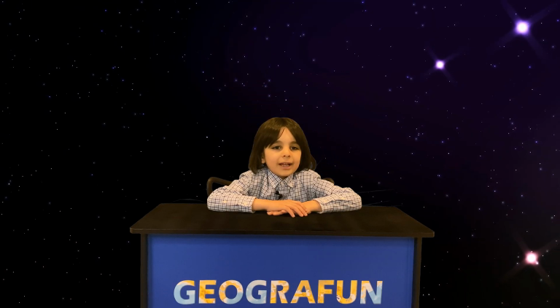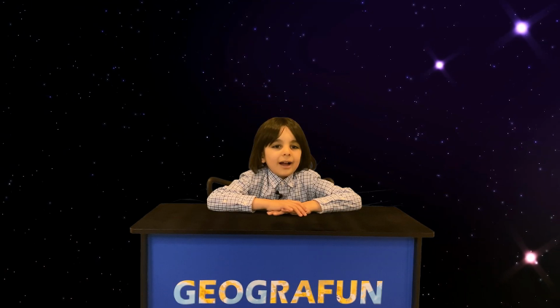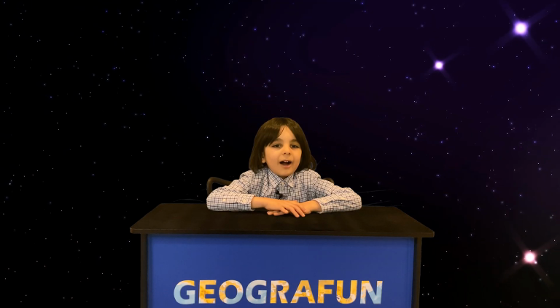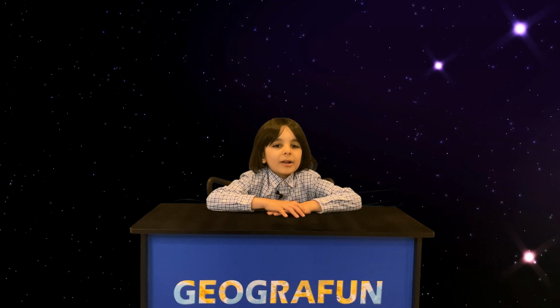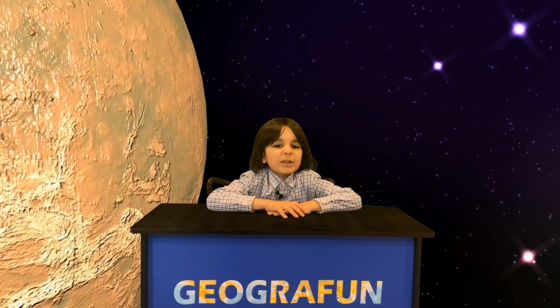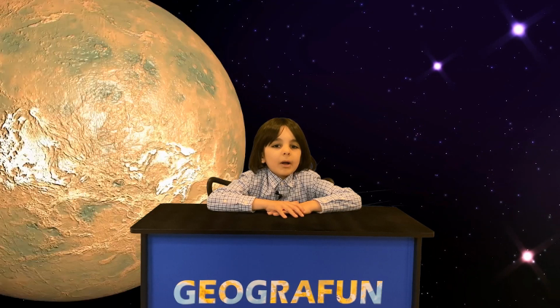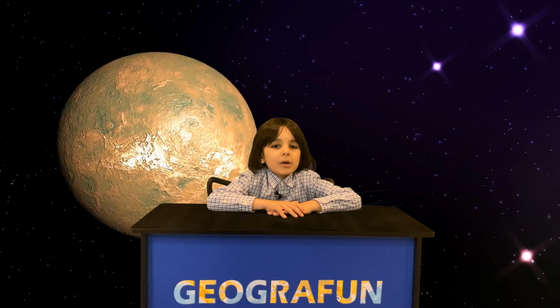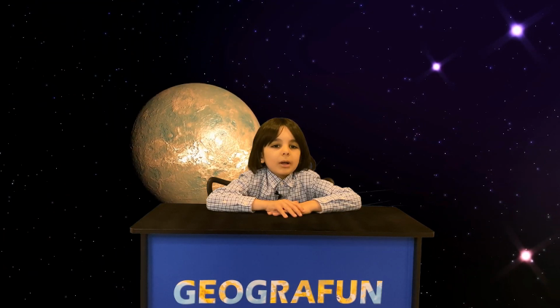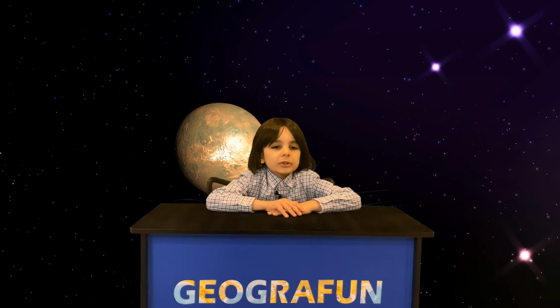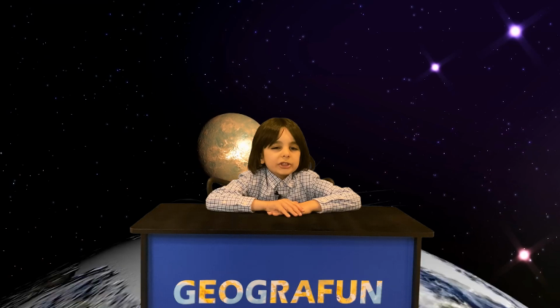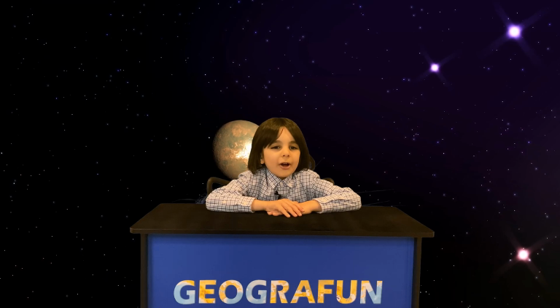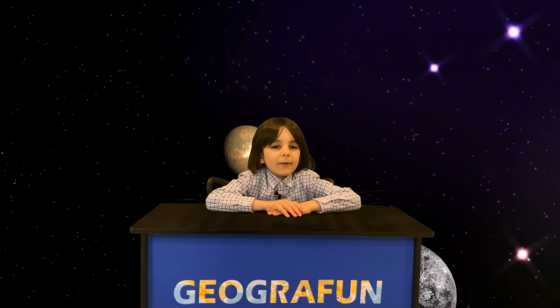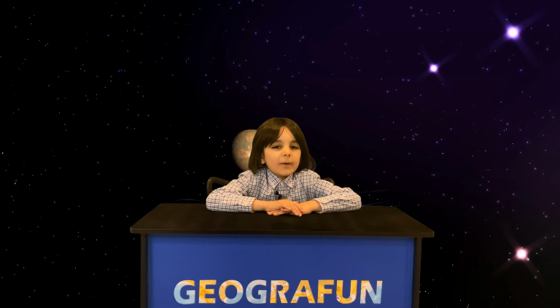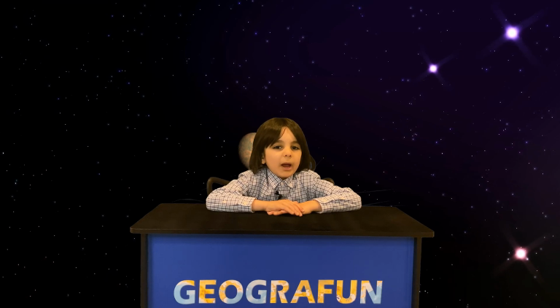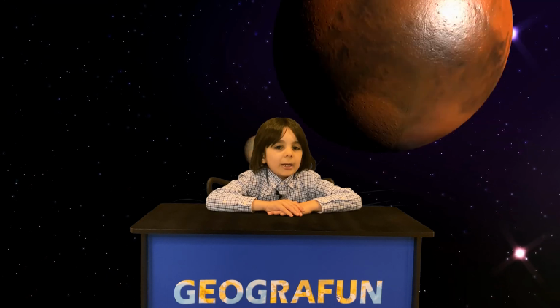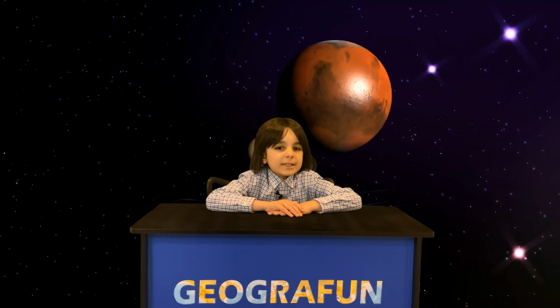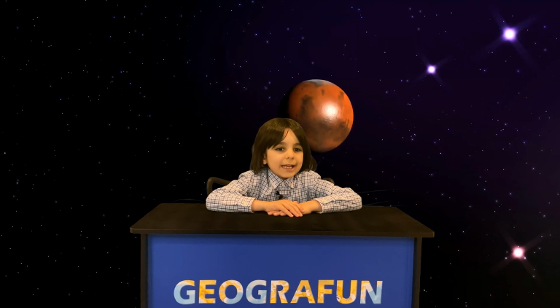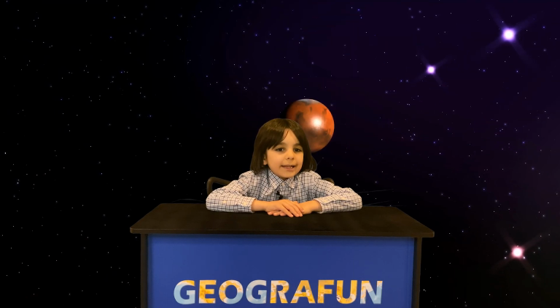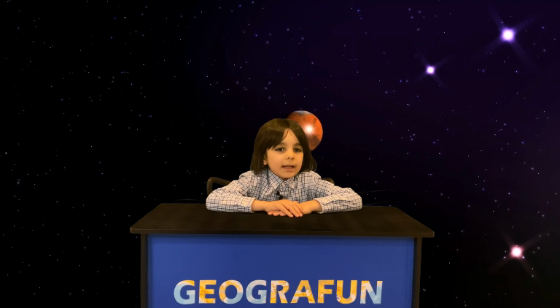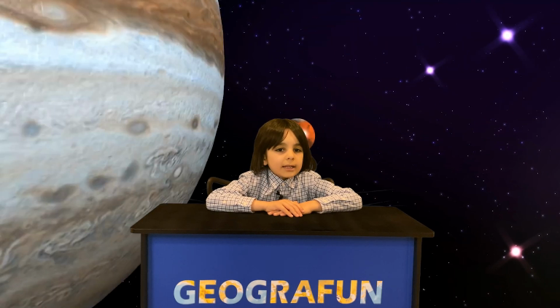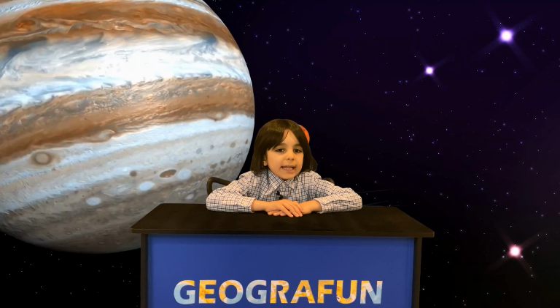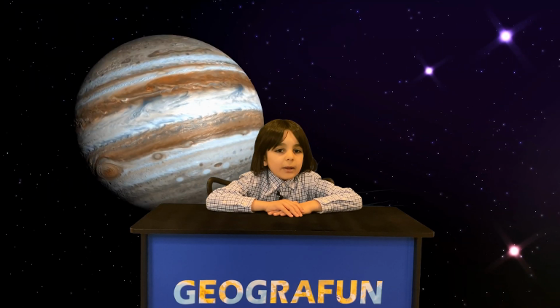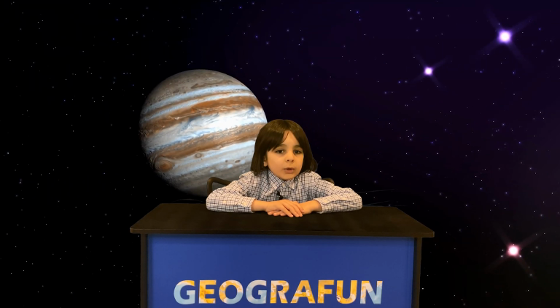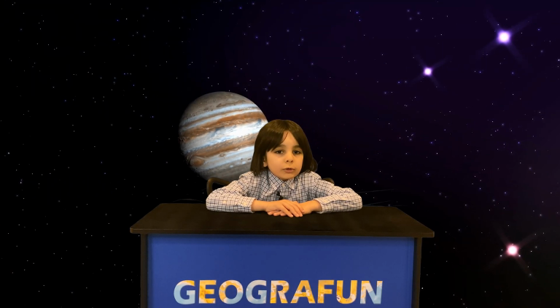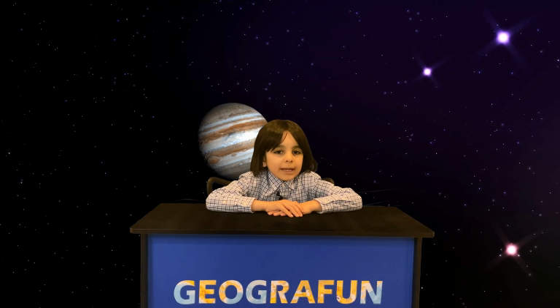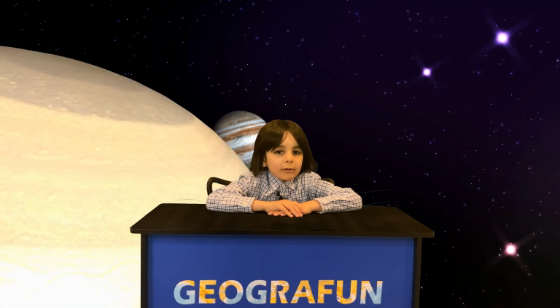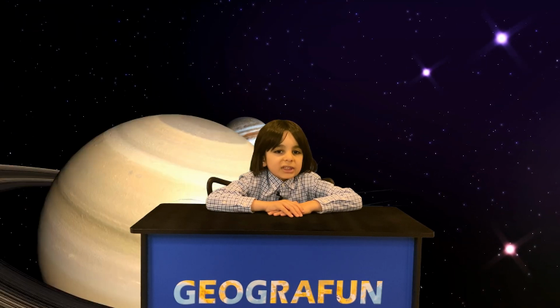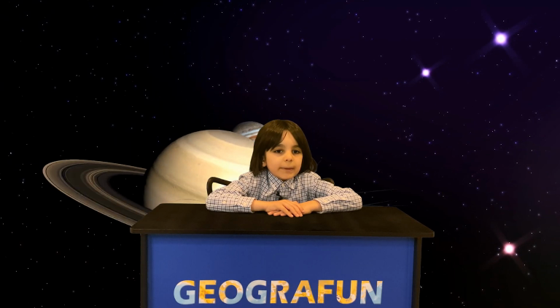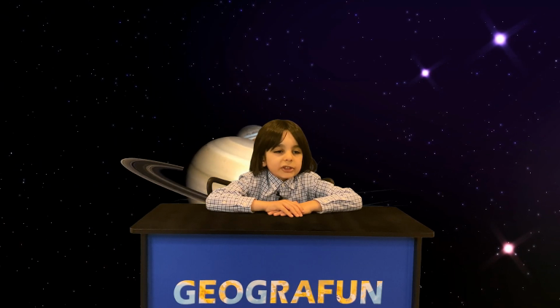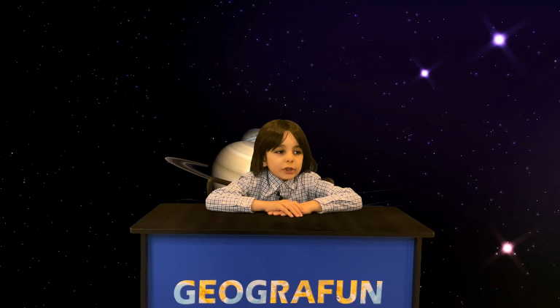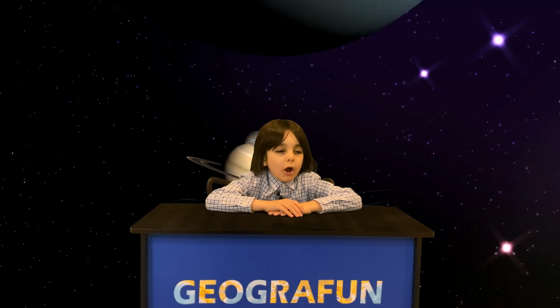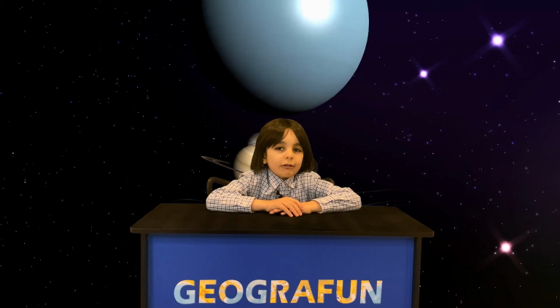Hi everyone, welcome to Geography. My name is Aiden. Today we're doing outer space geography.